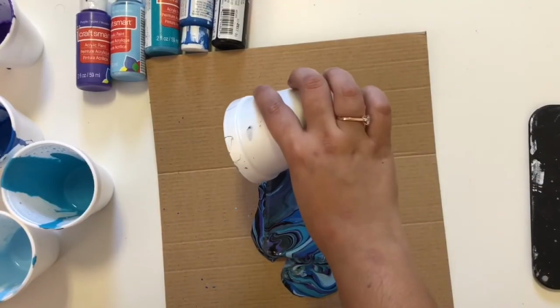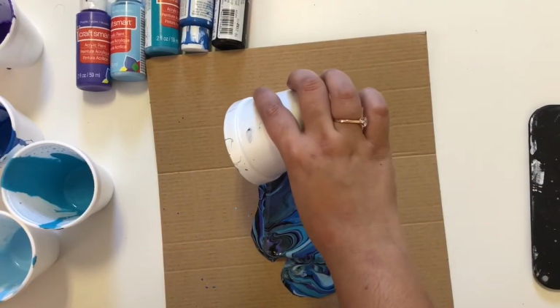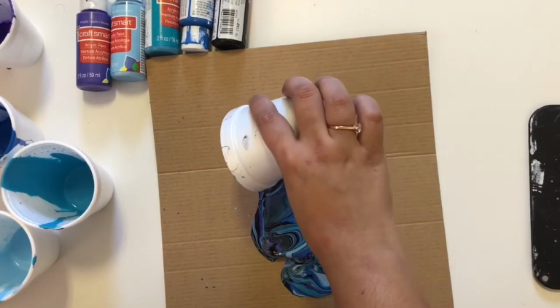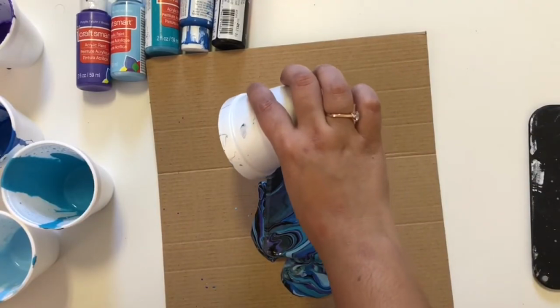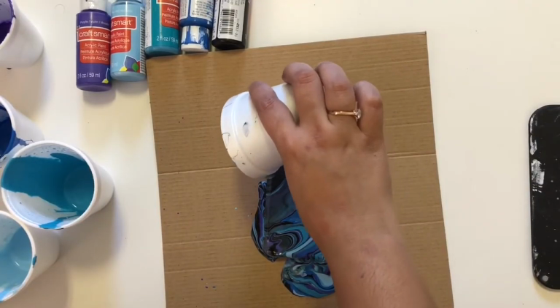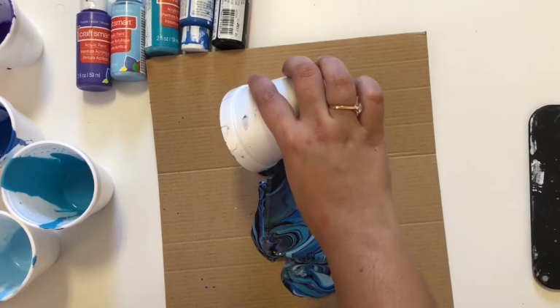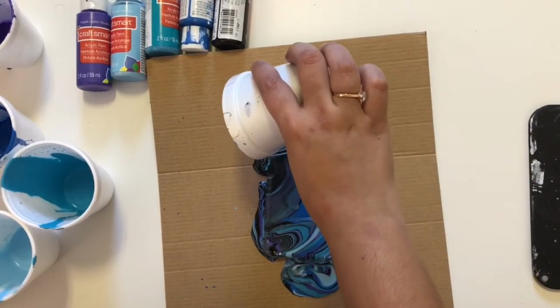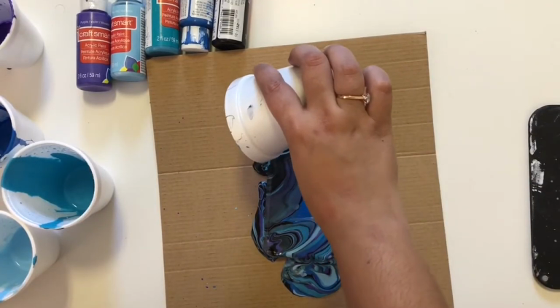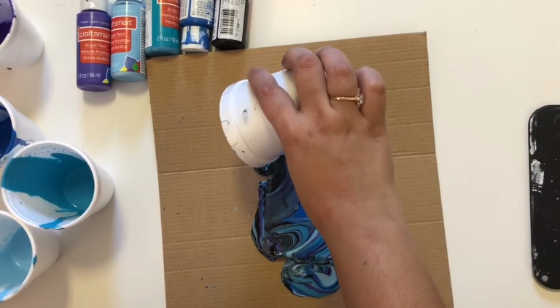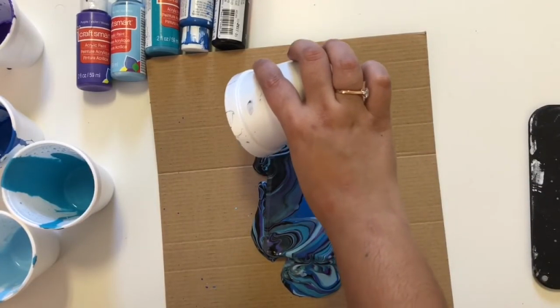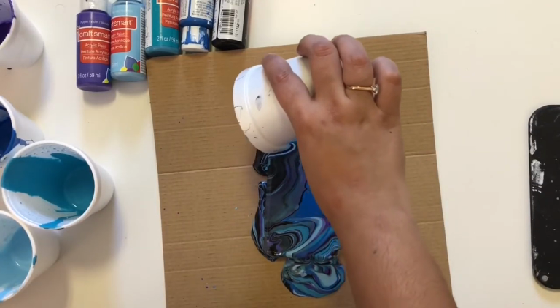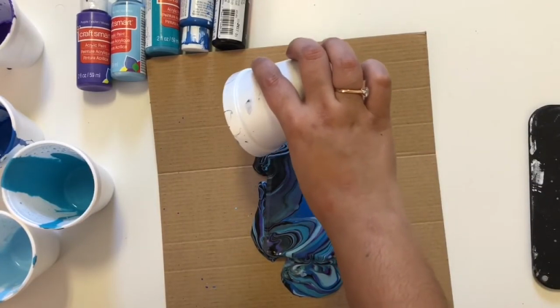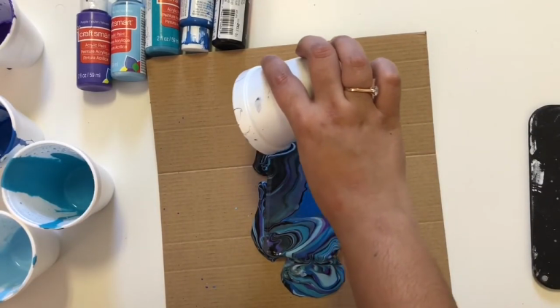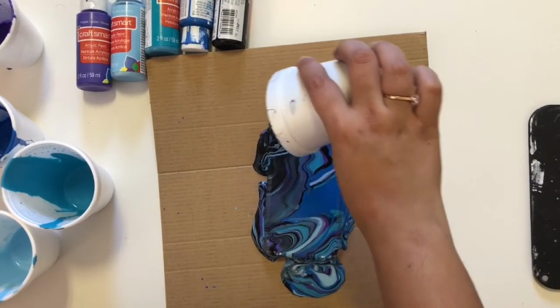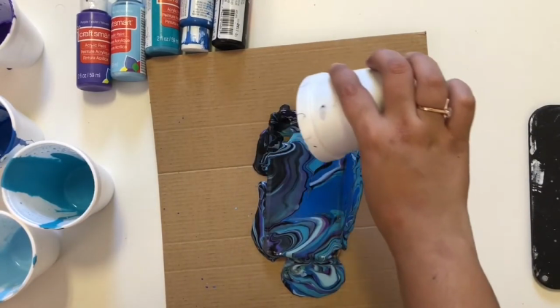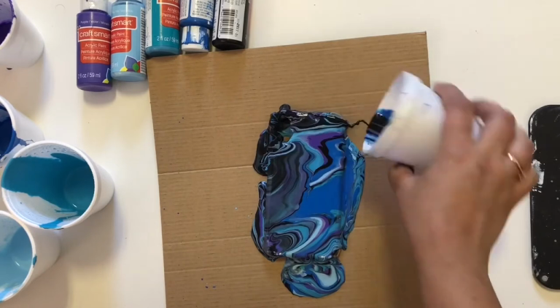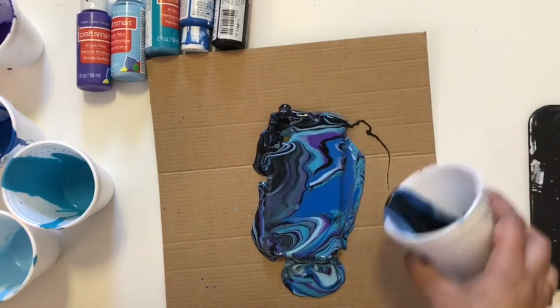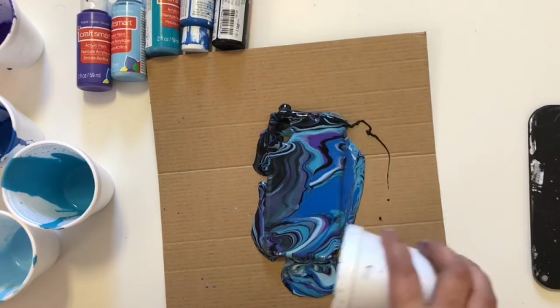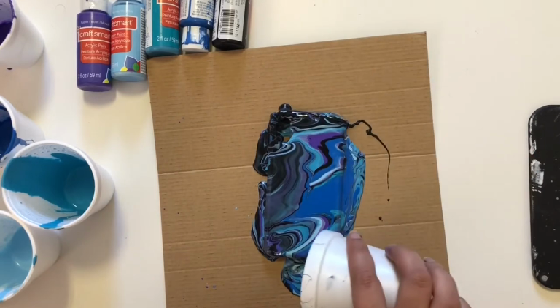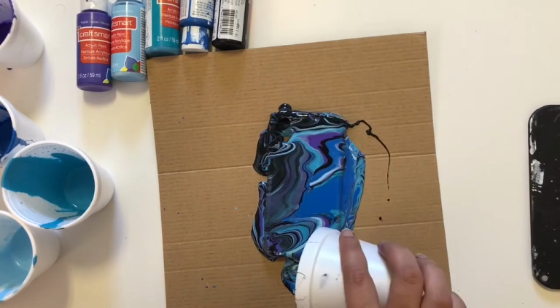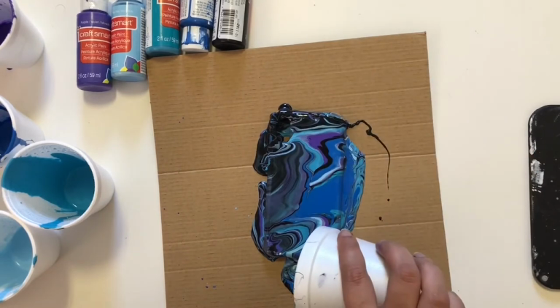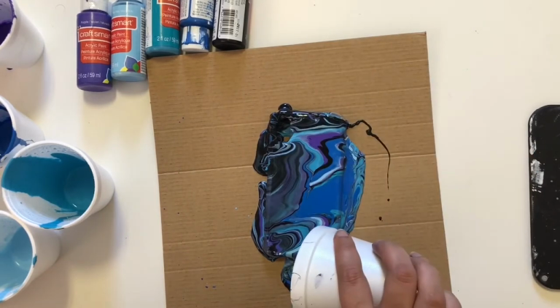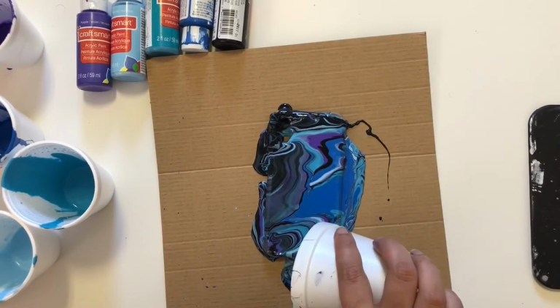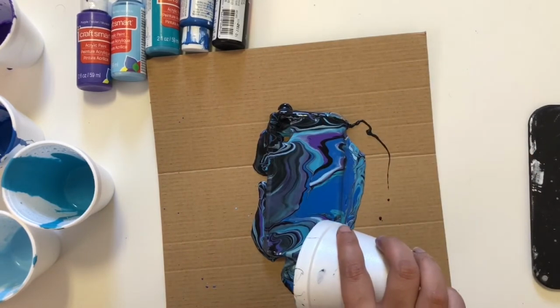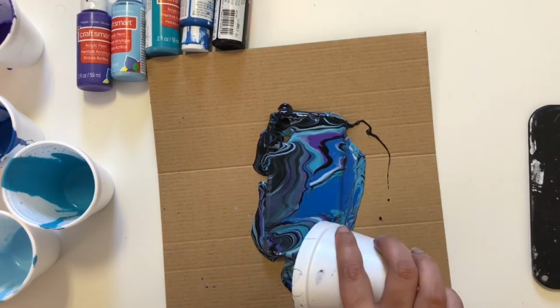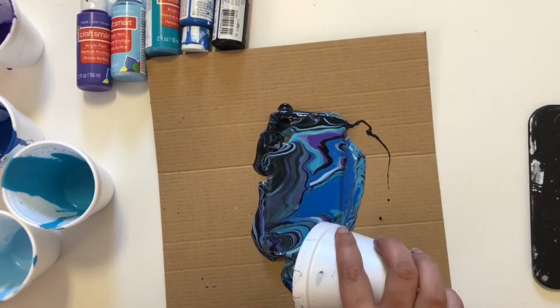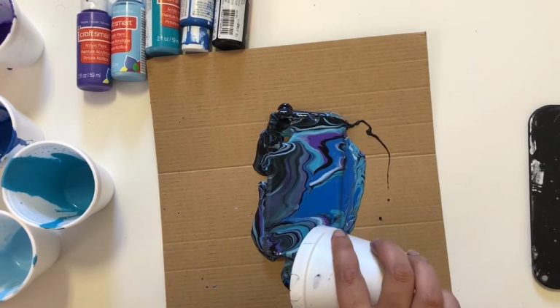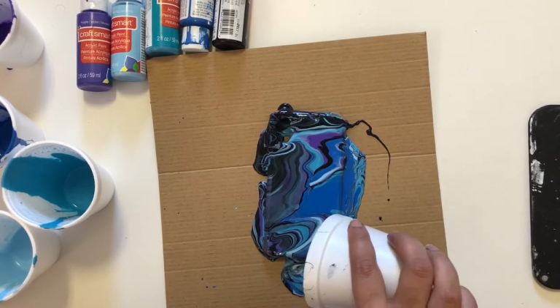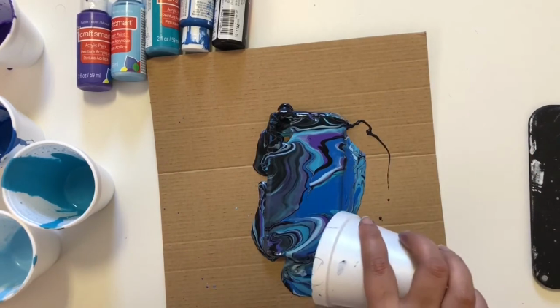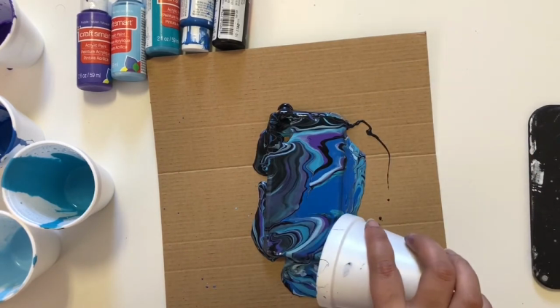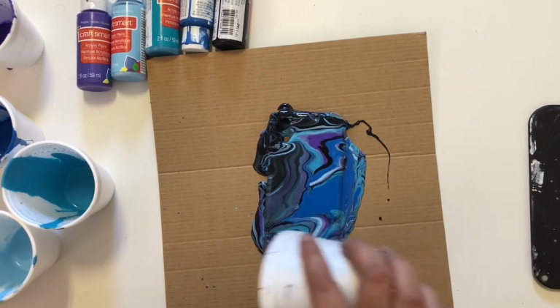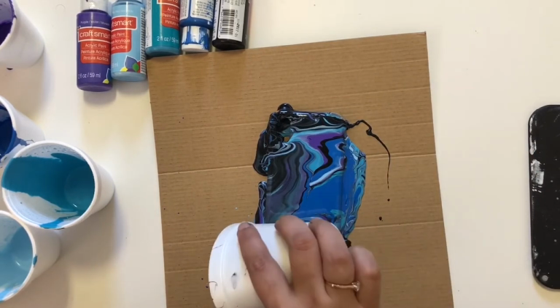And after that, I am adding a little bit more acrylic paints on the leftover areas of the mobile case.